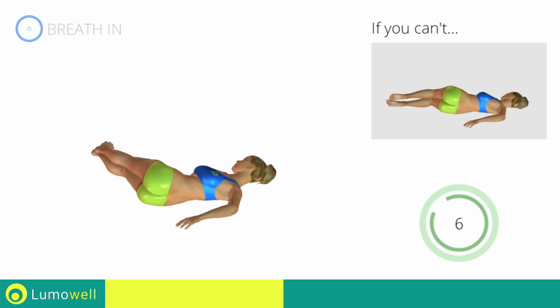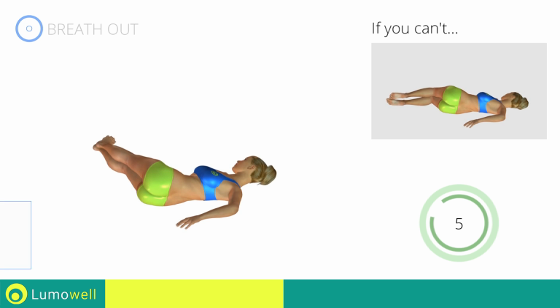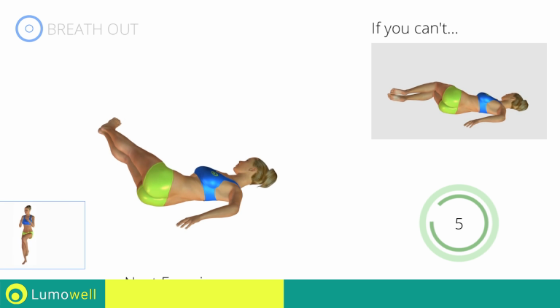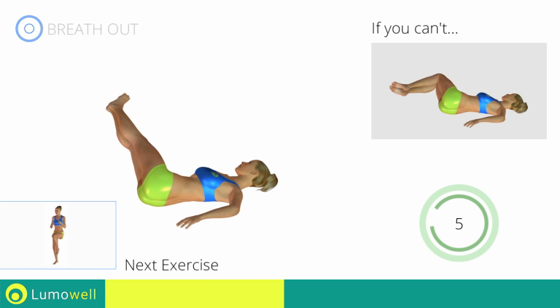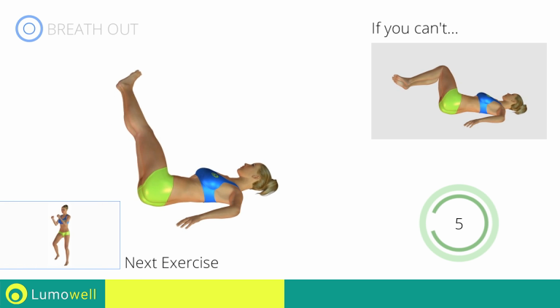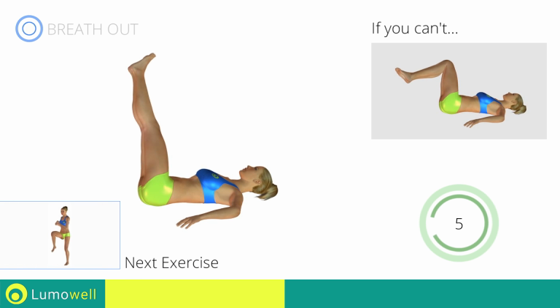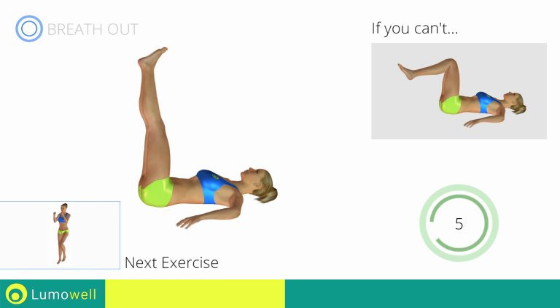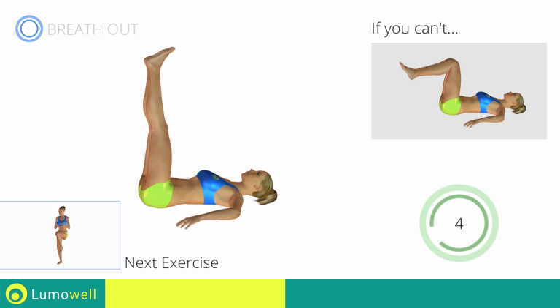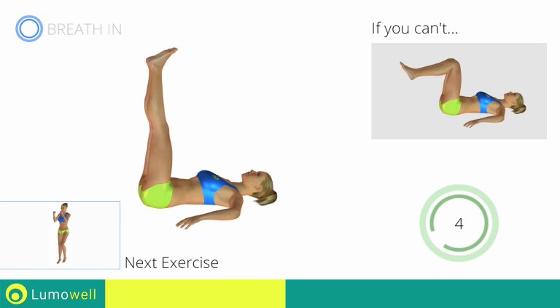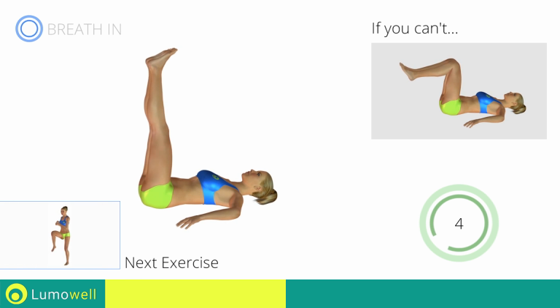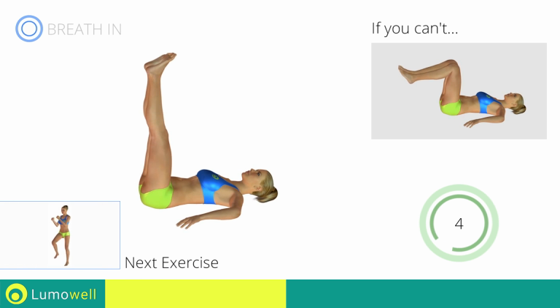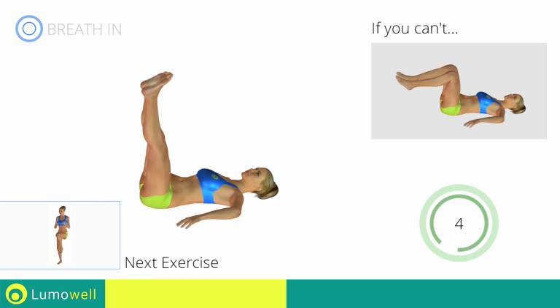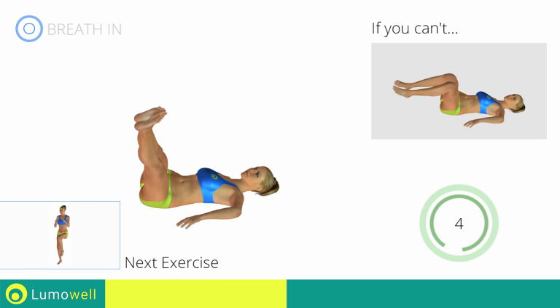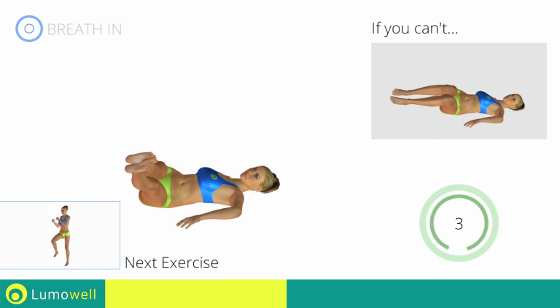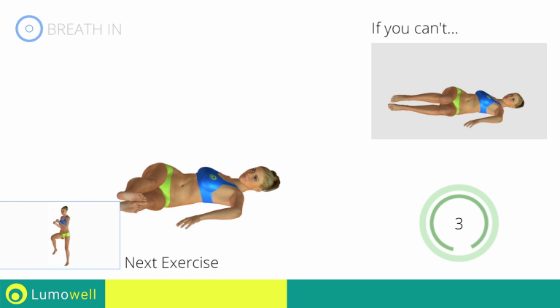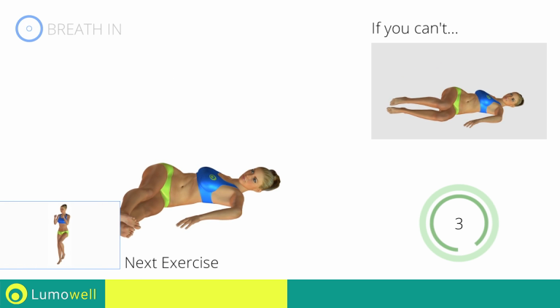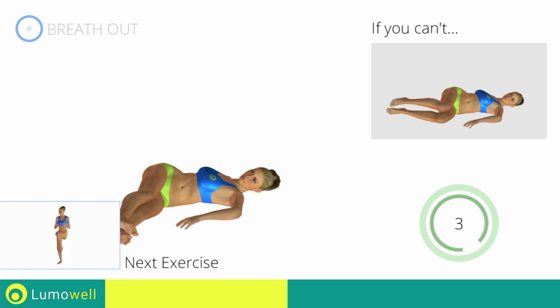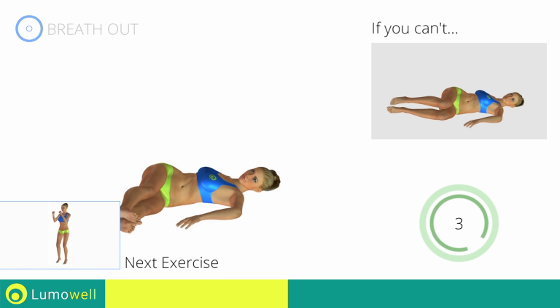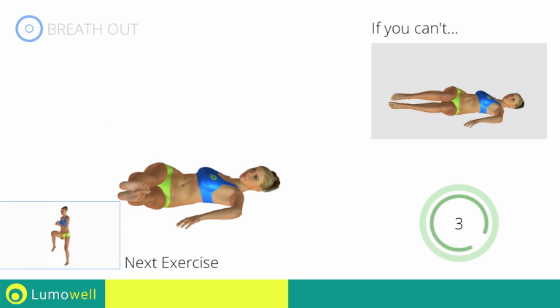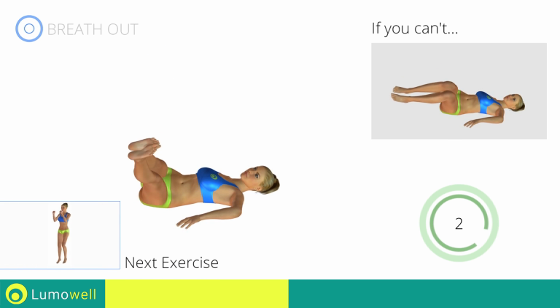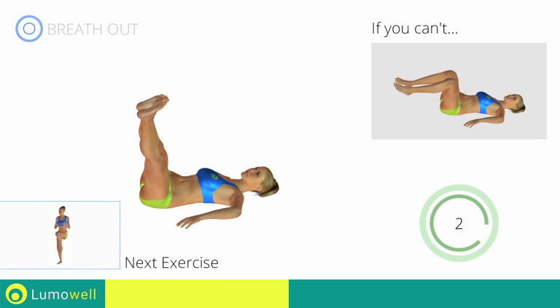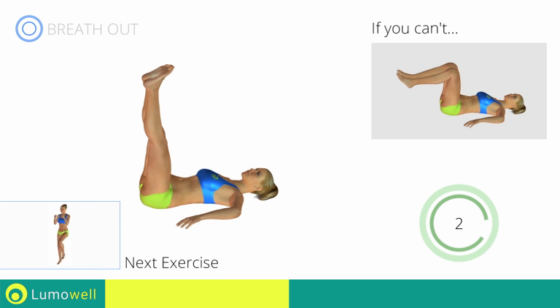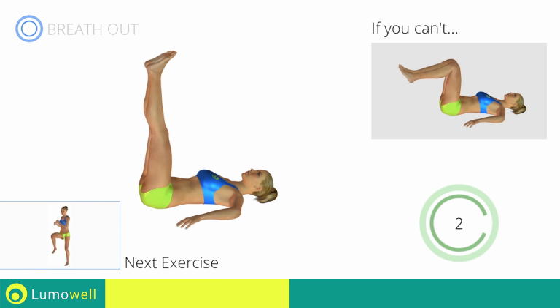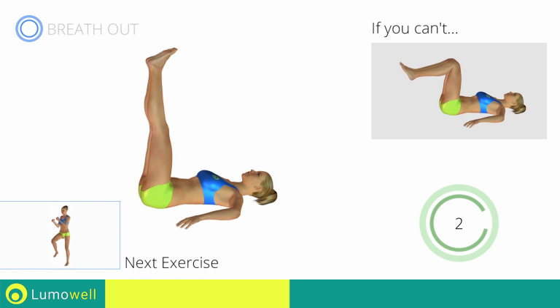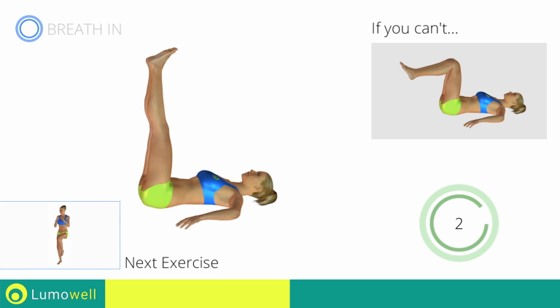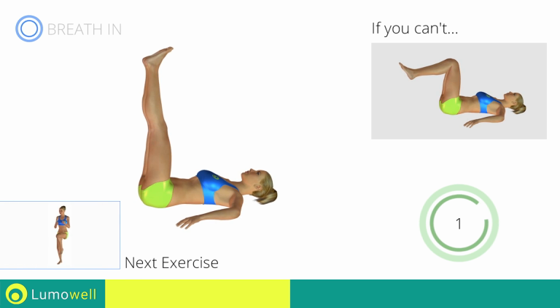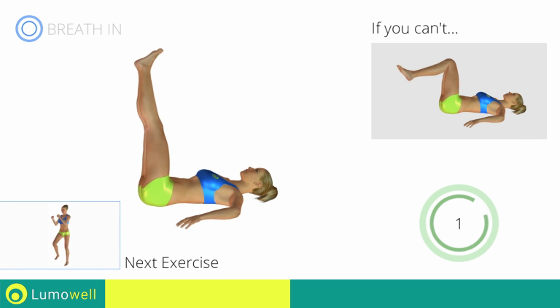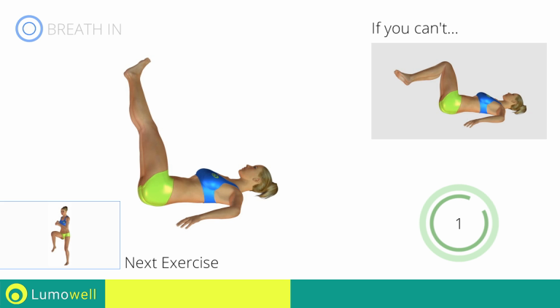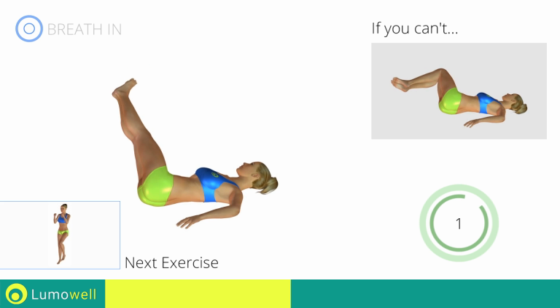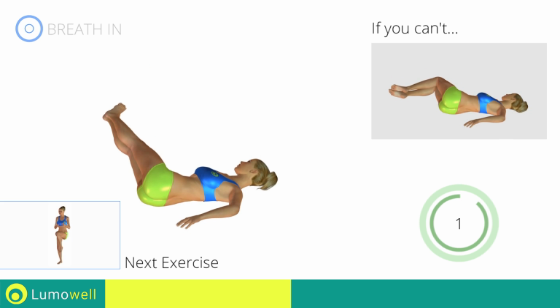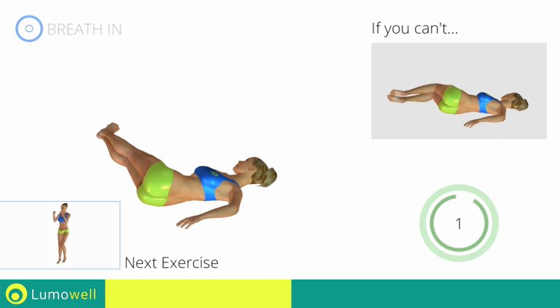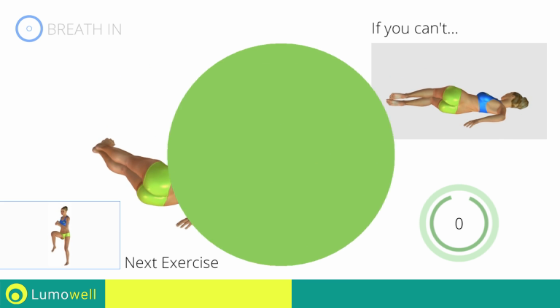Next exercise: high knee run with twist. Go!